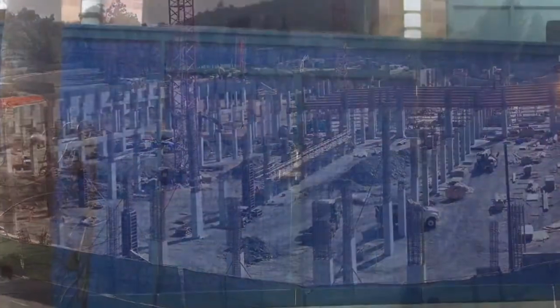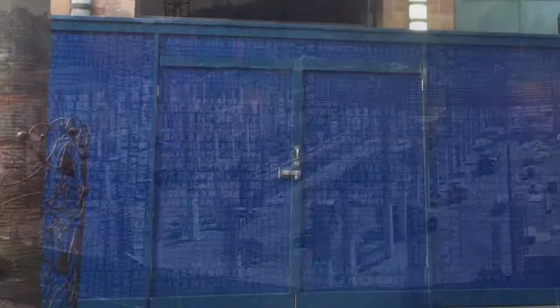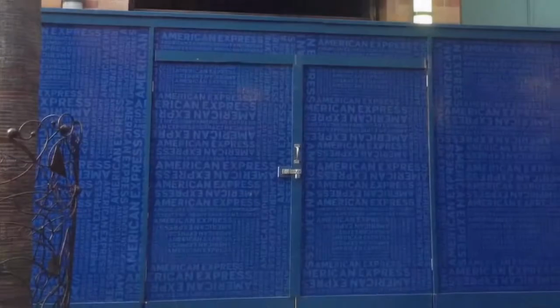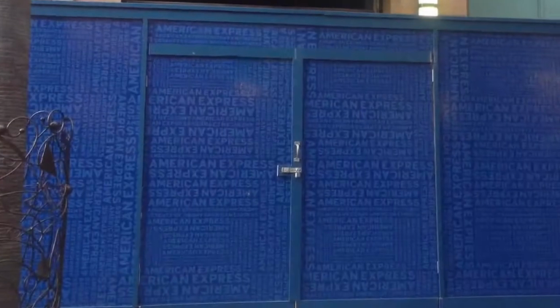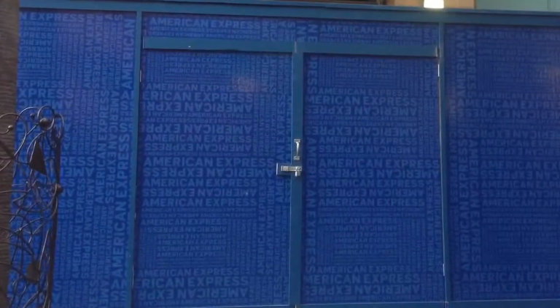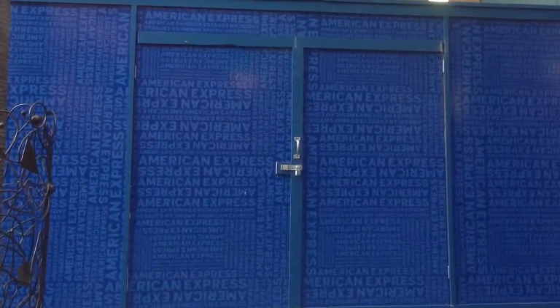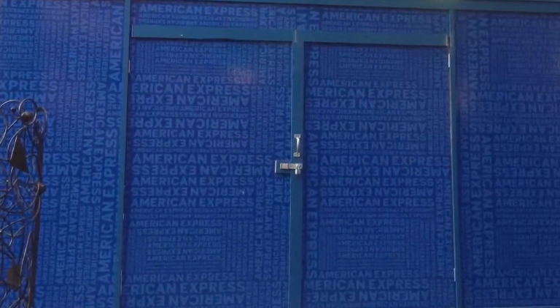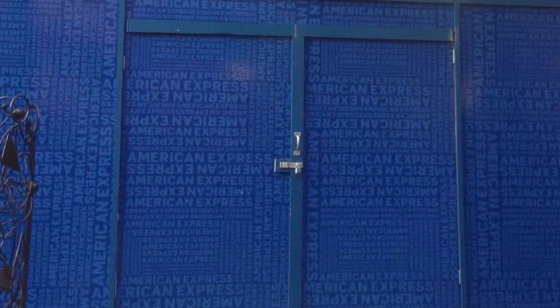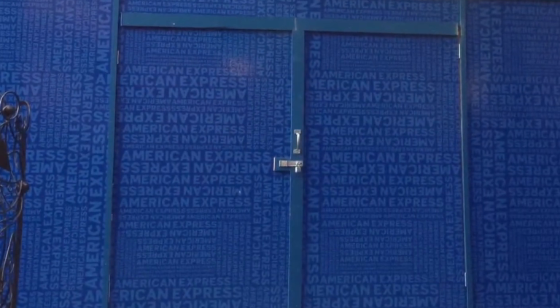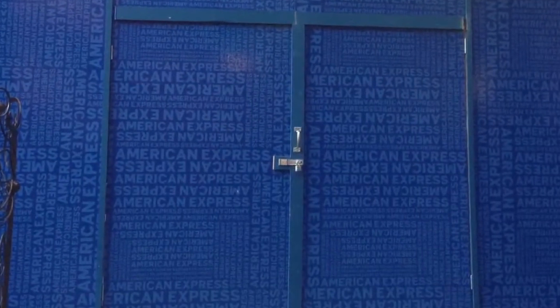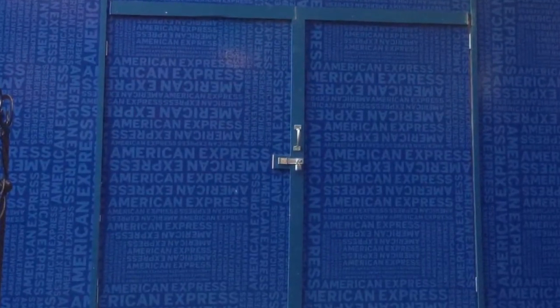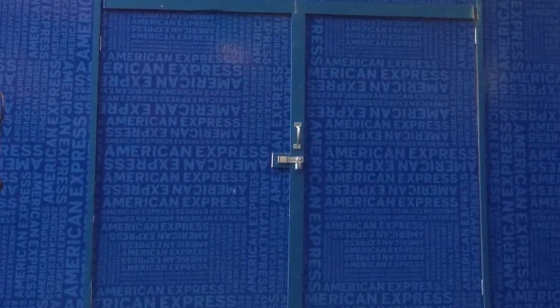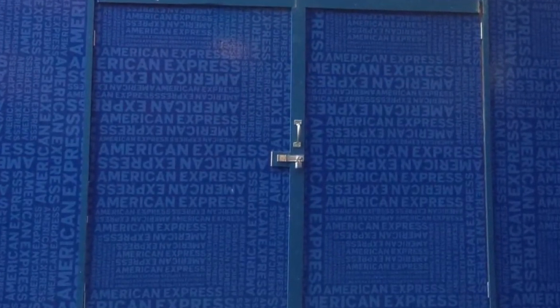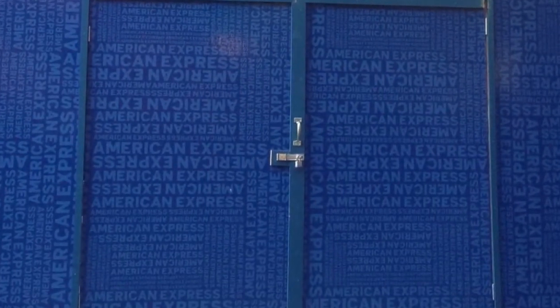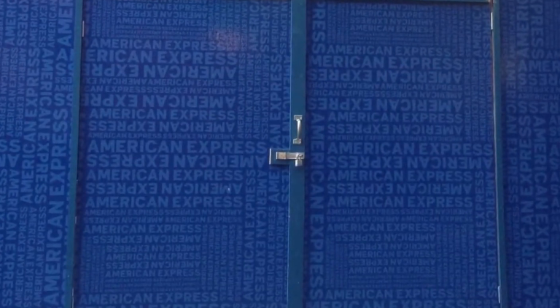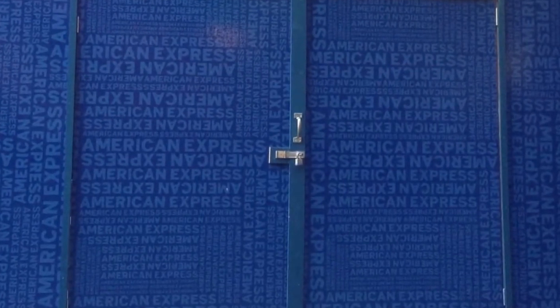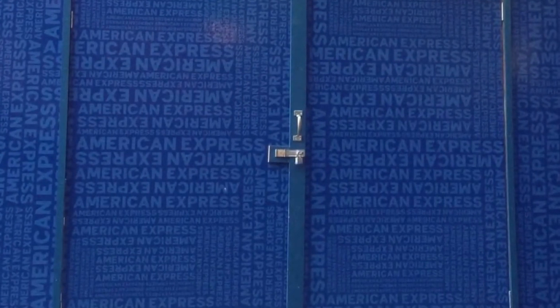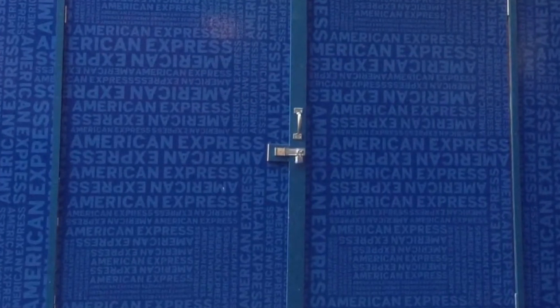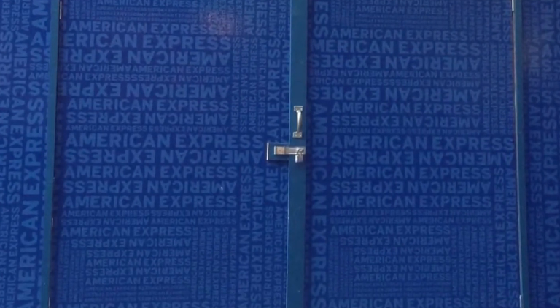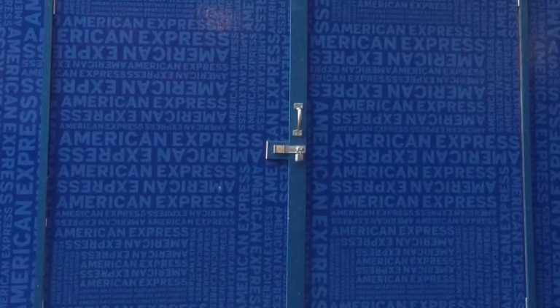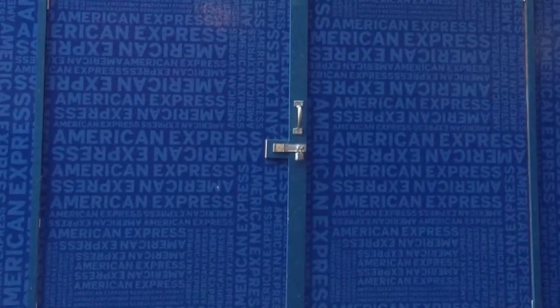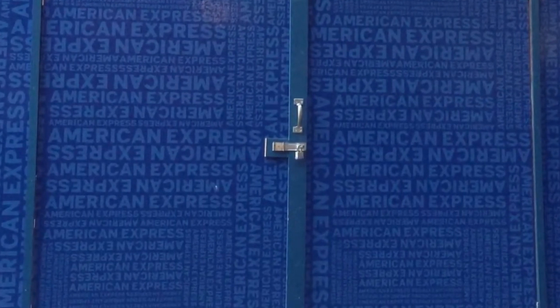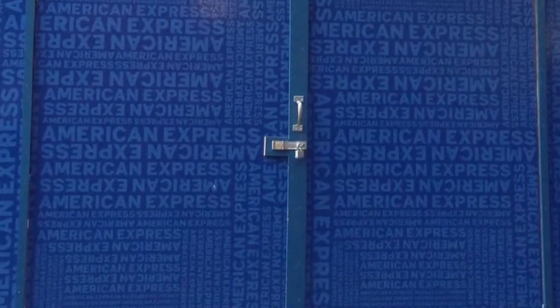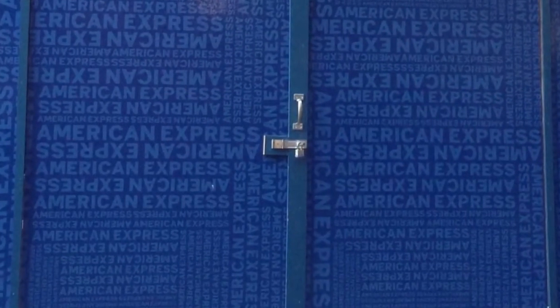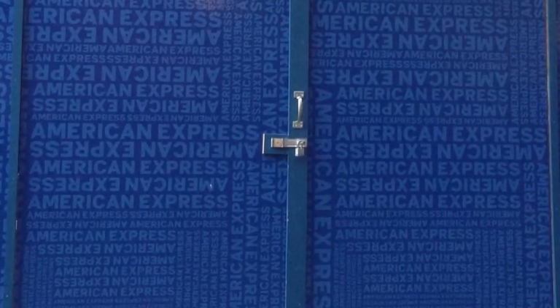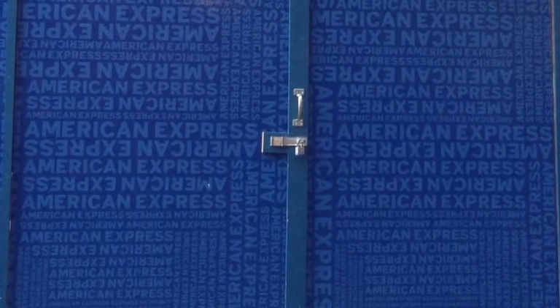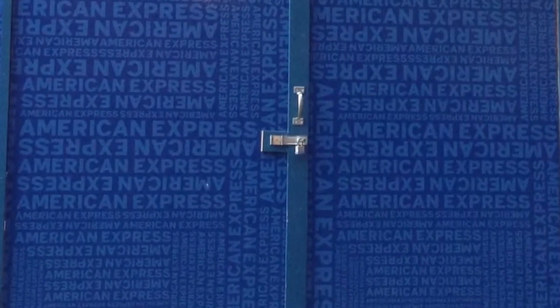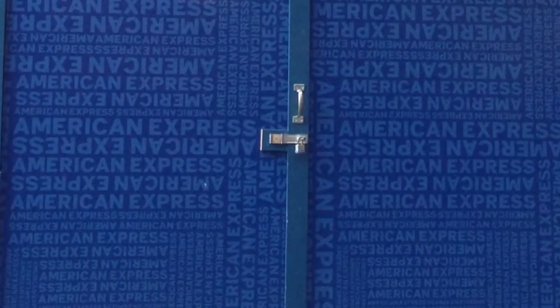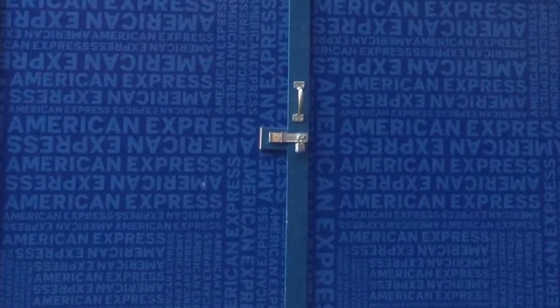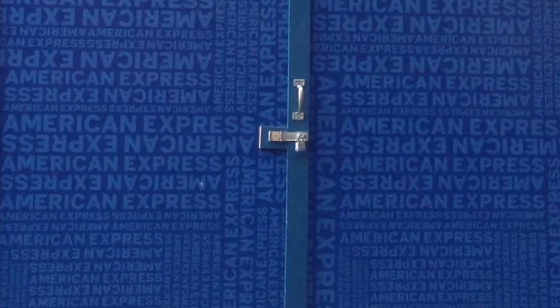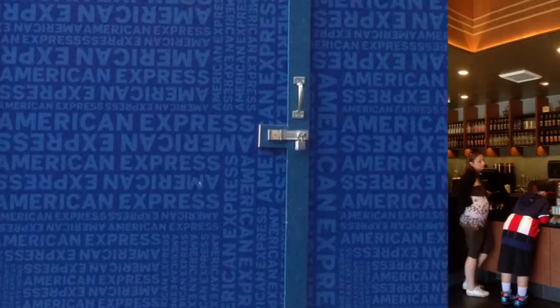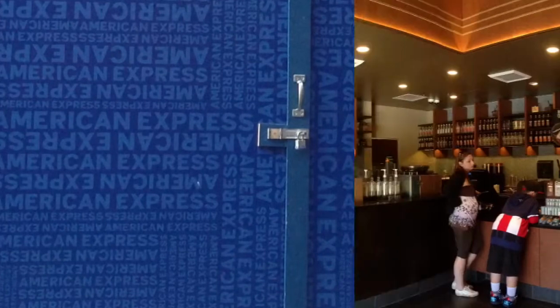While walking through City Walk, I actually saw the new area for the American Express card, where you can actually get it on the spot.